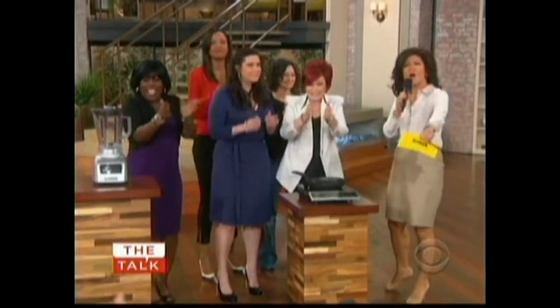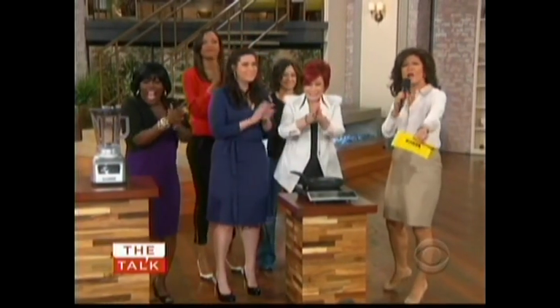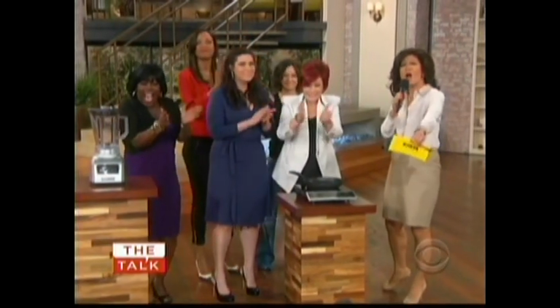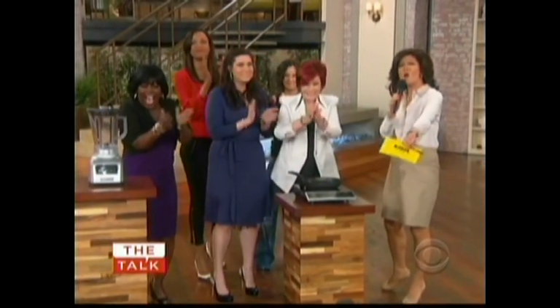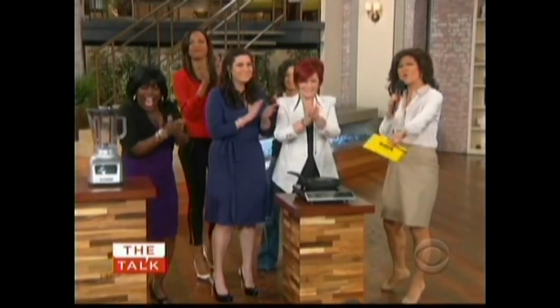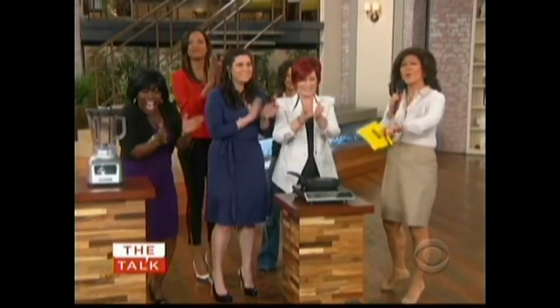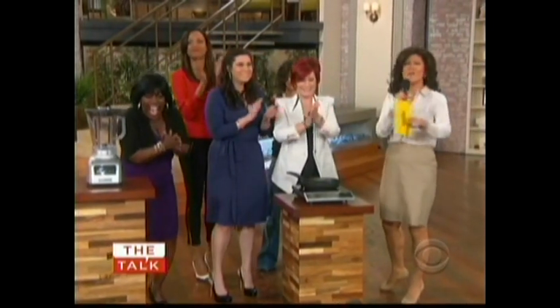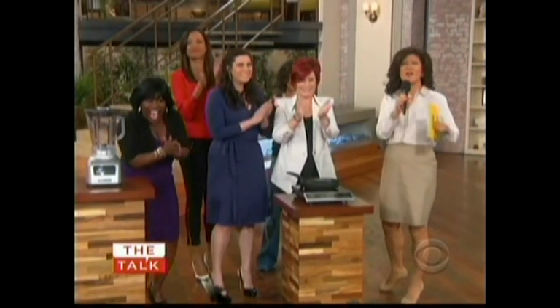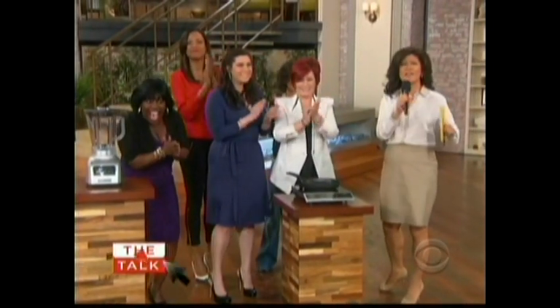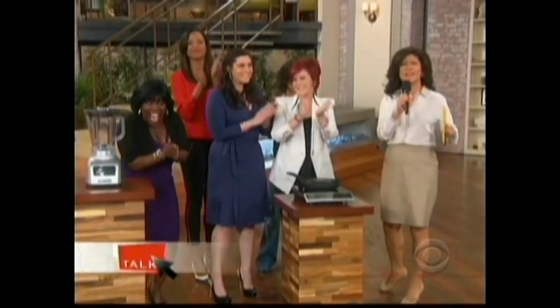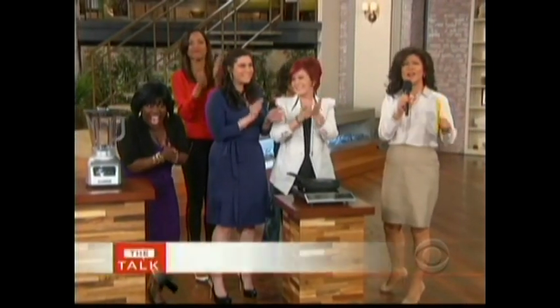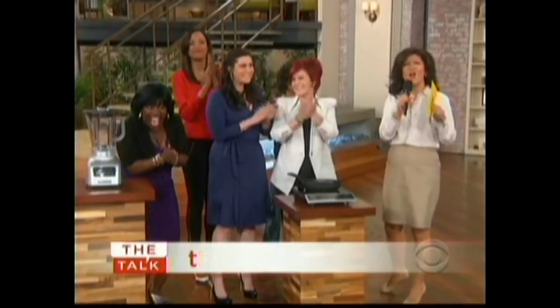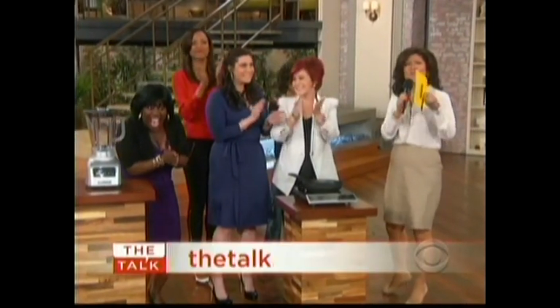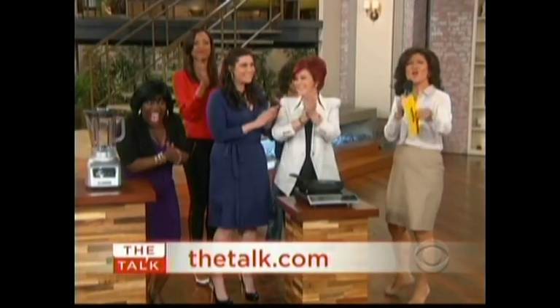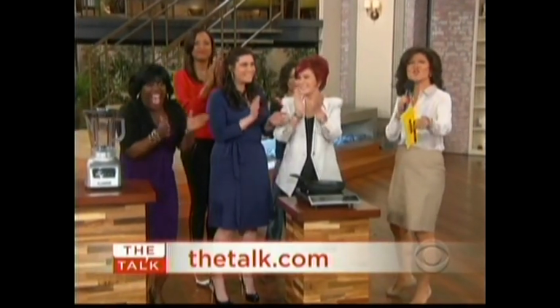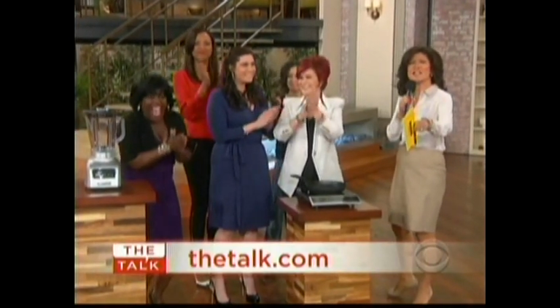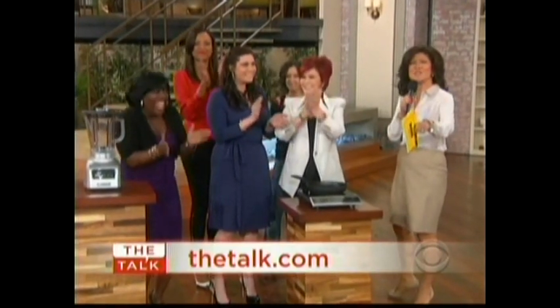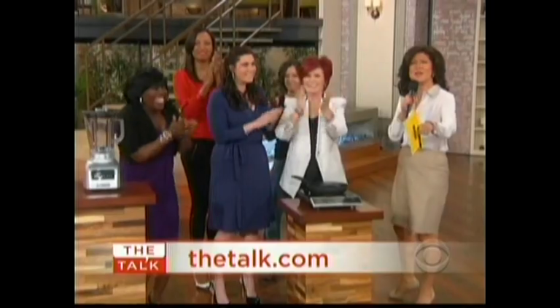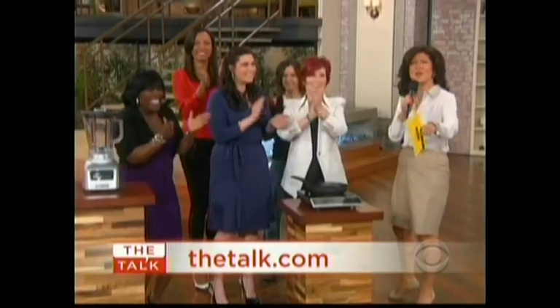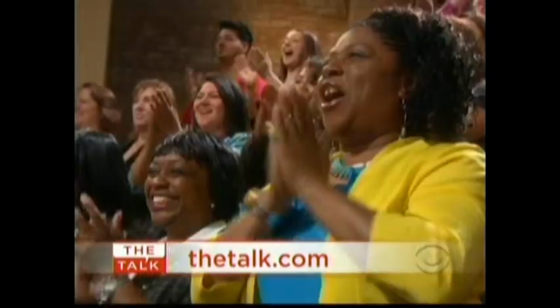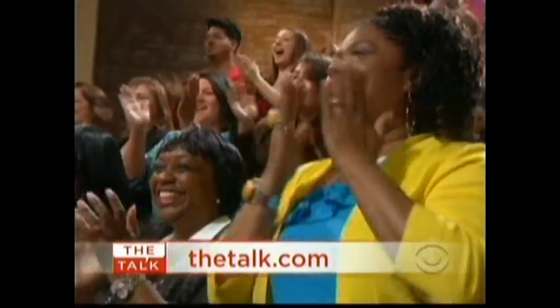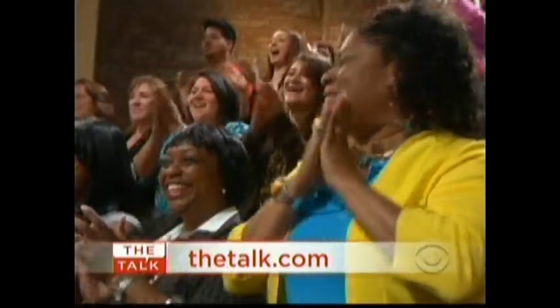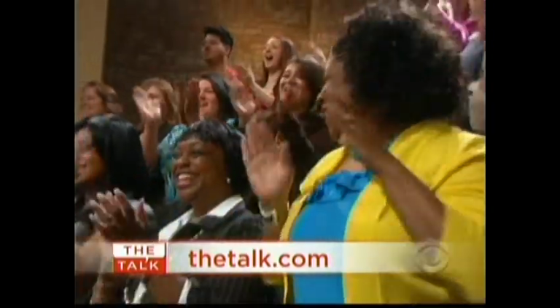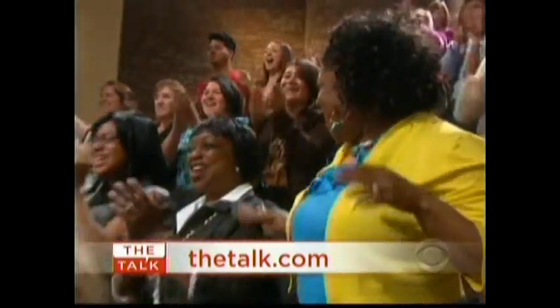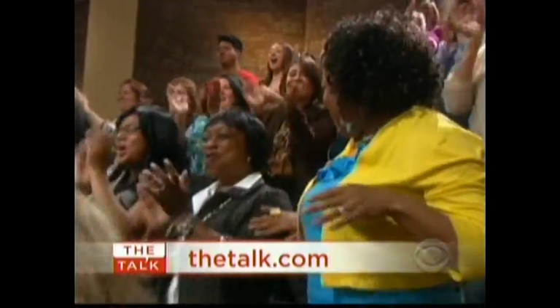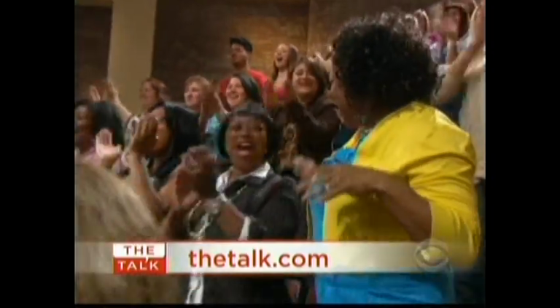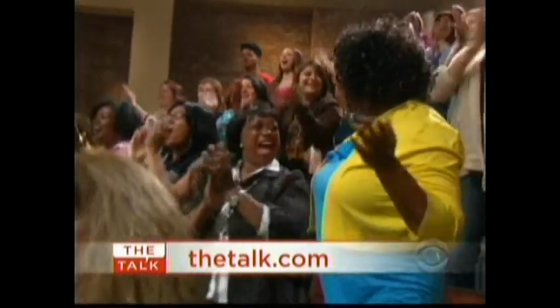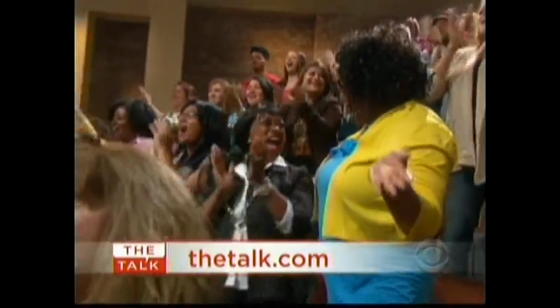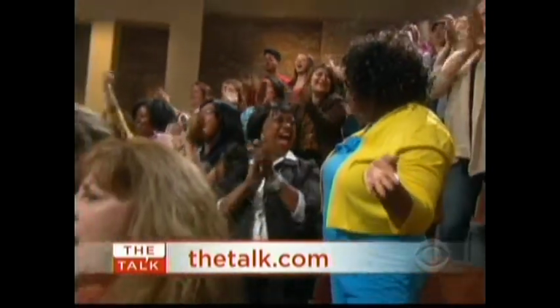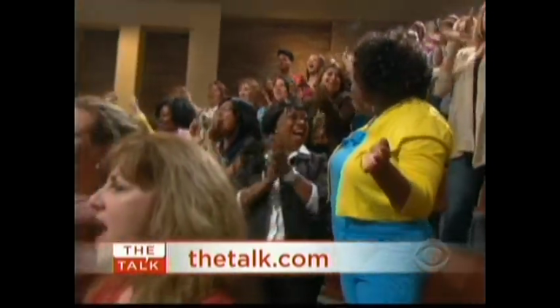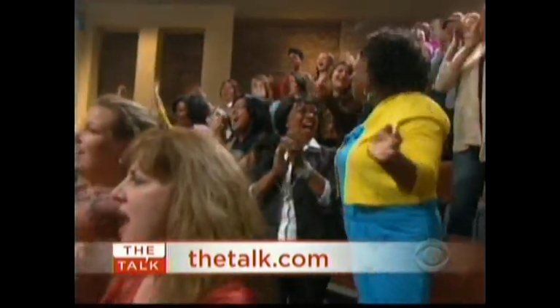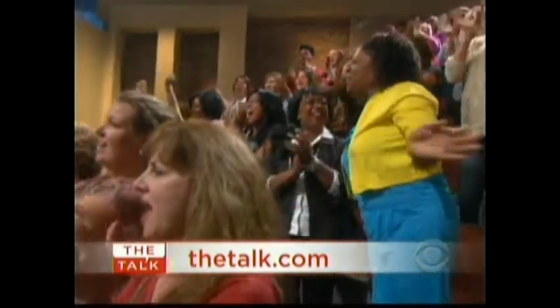Everyone in our studio audience is going home with one of everything! For your chance to win, go to thetalk.com. We'll be right back.